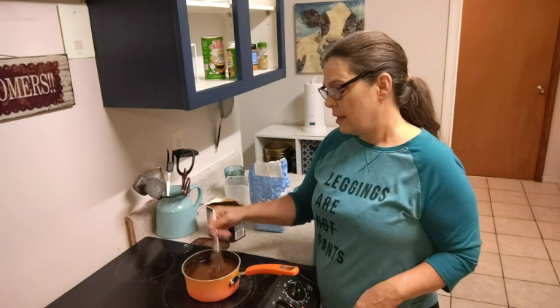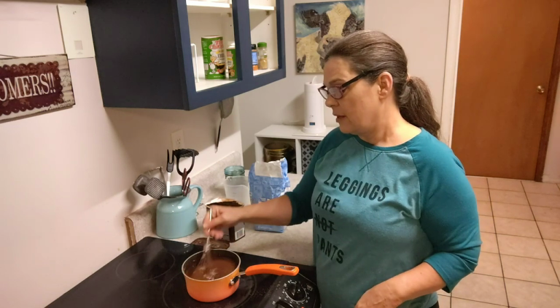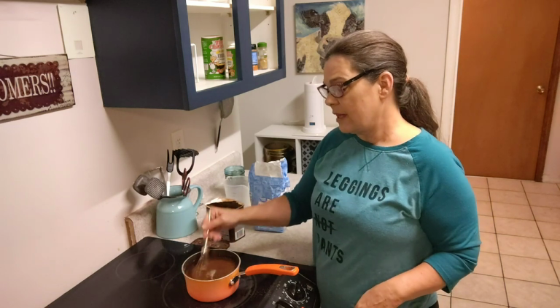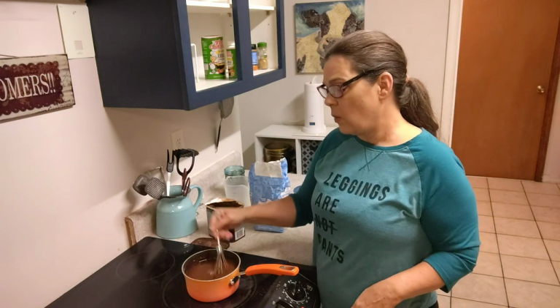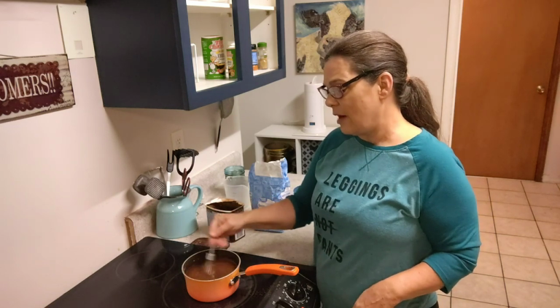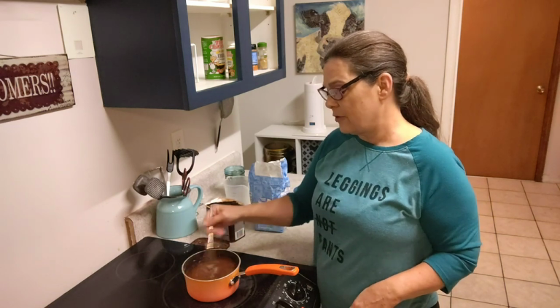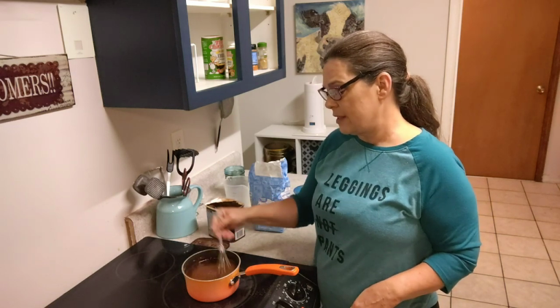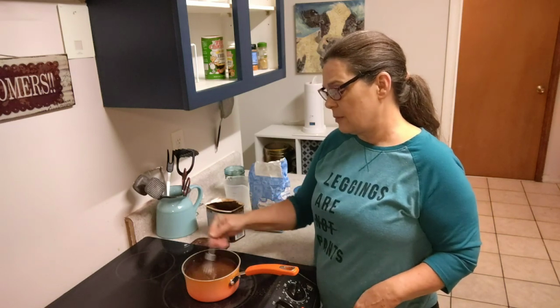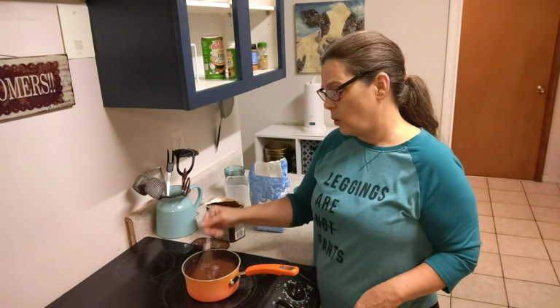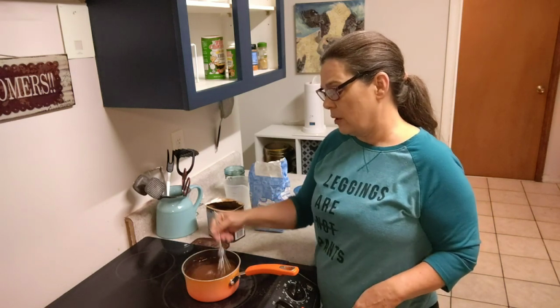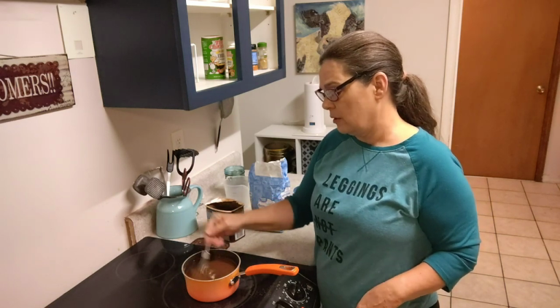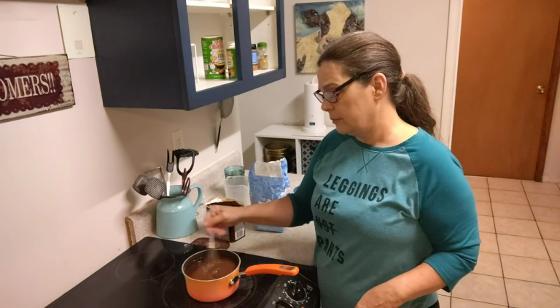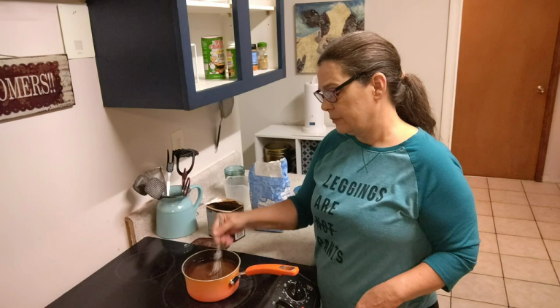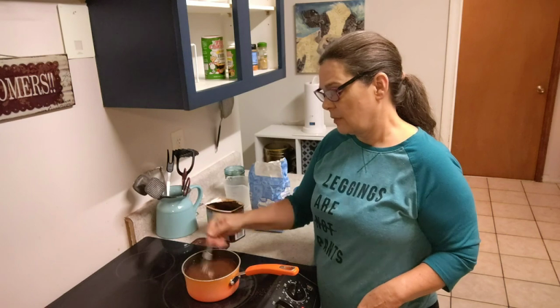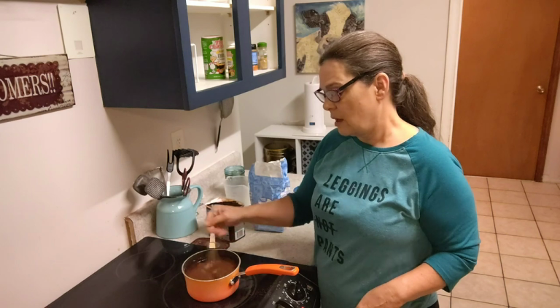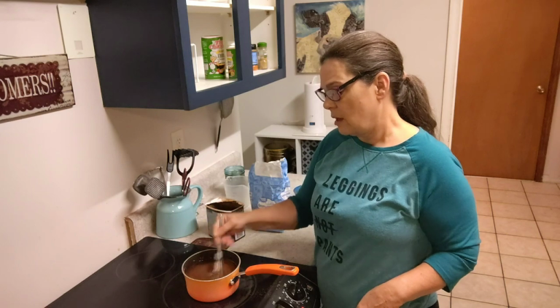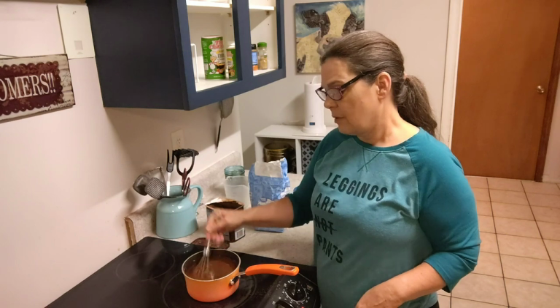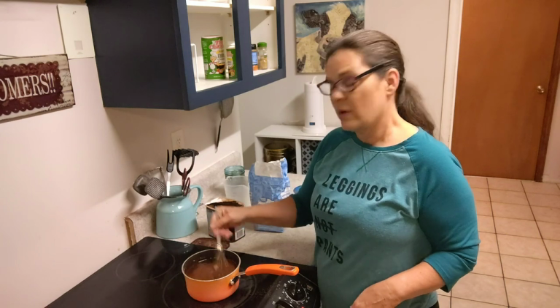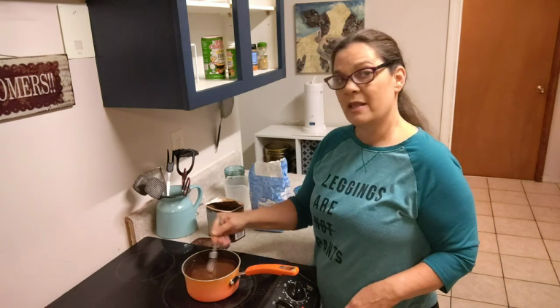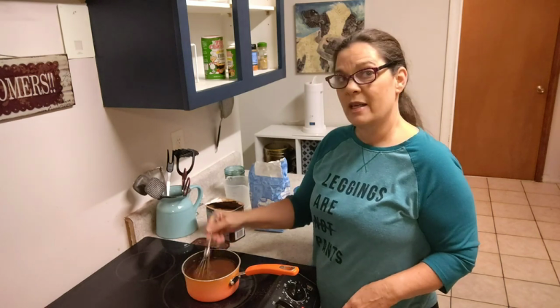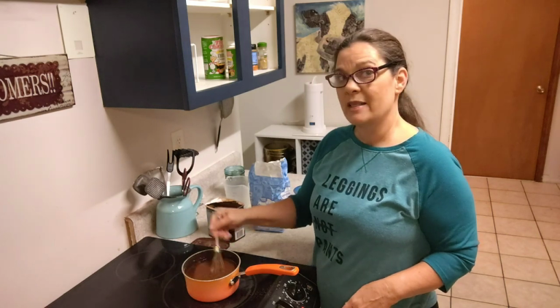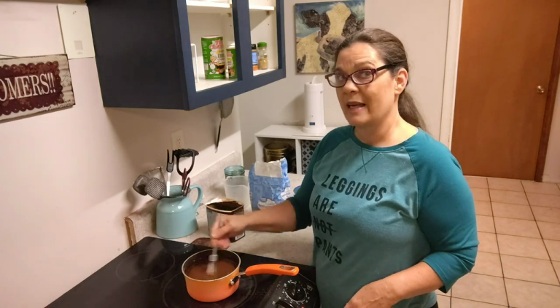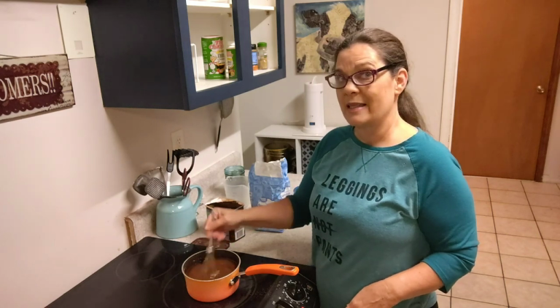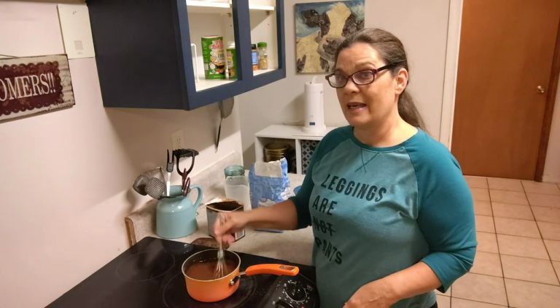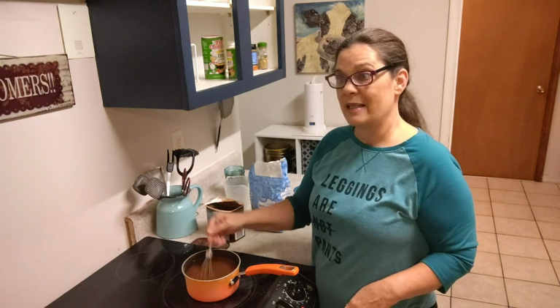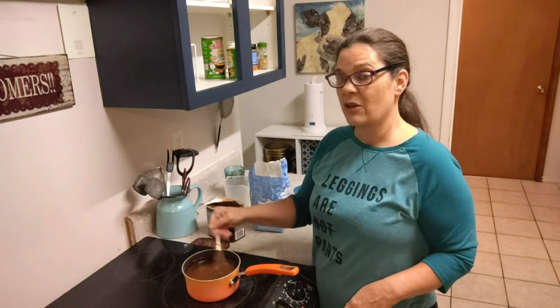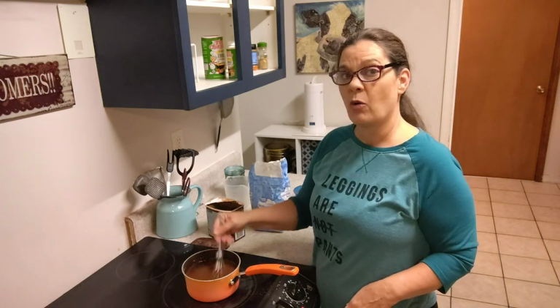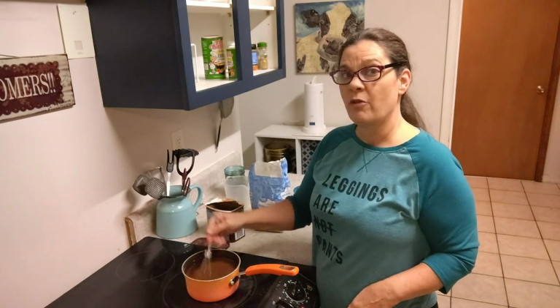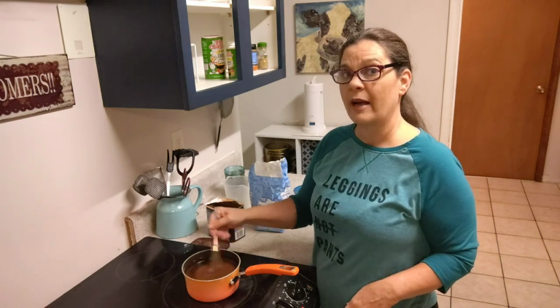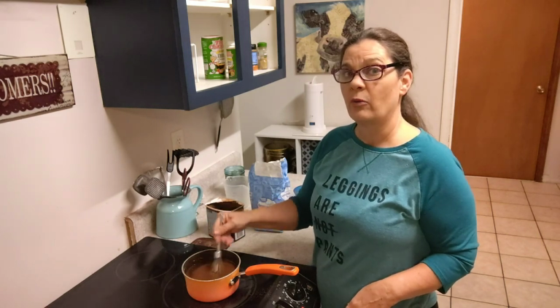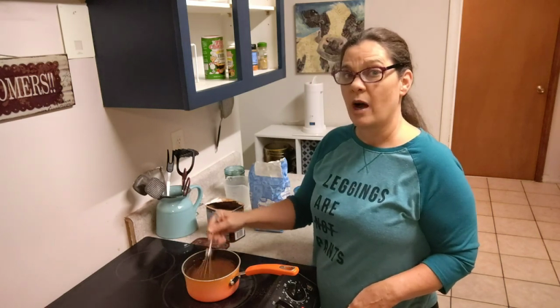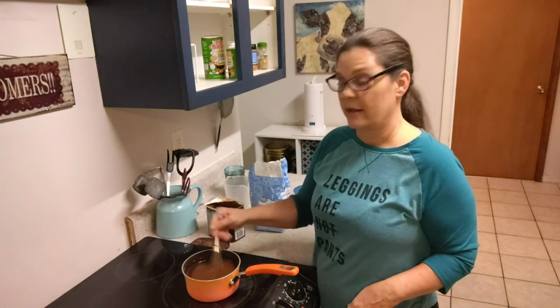It'll take a while for this to boil, but once it does, like I said, it's going to go off like a rocket.